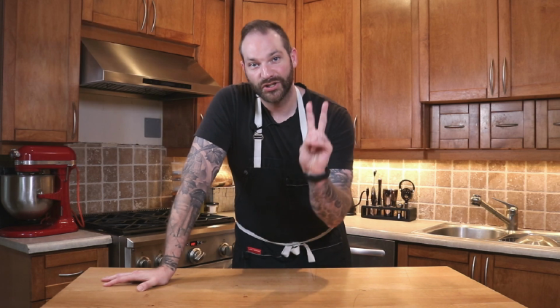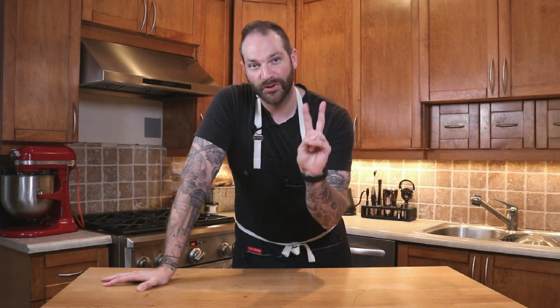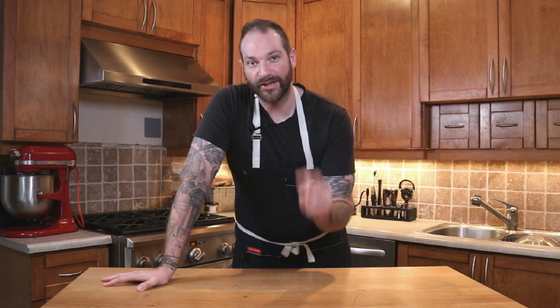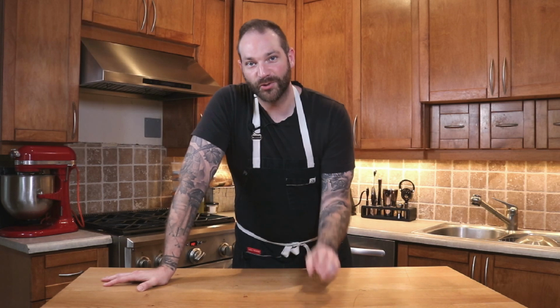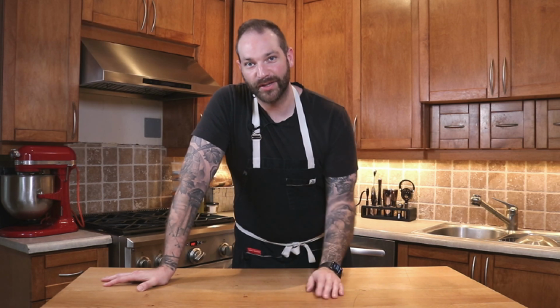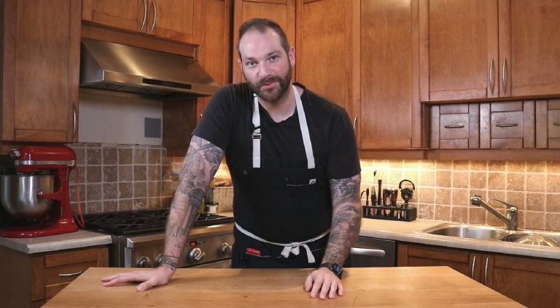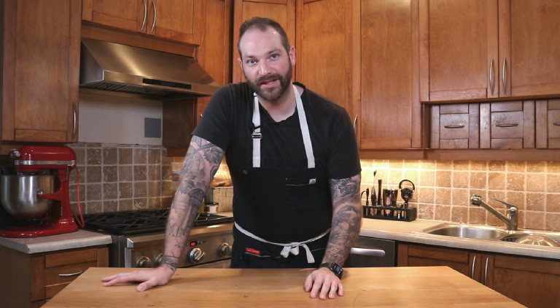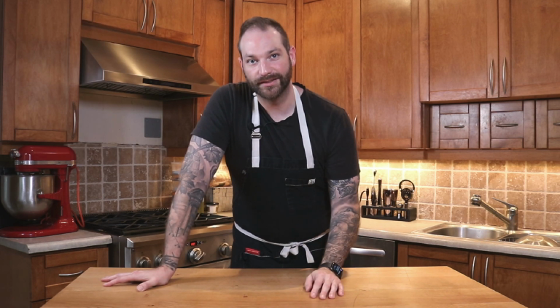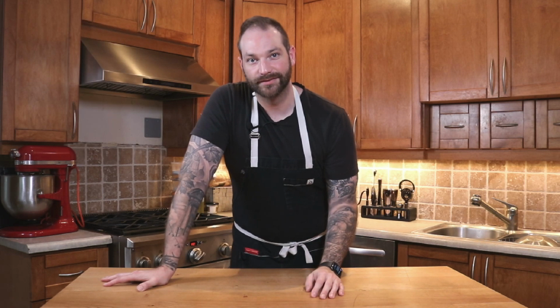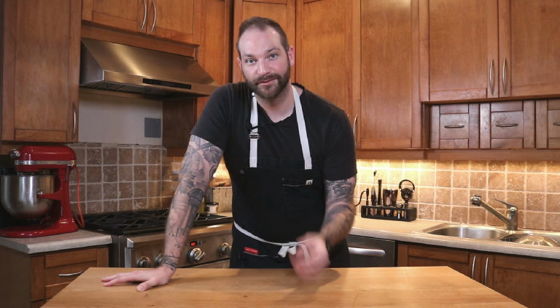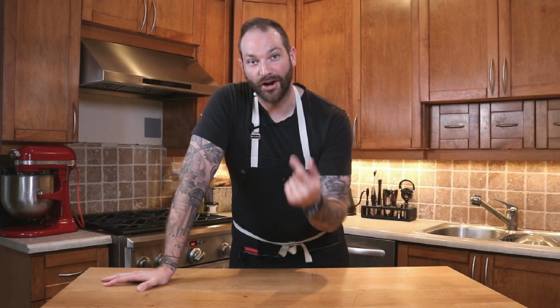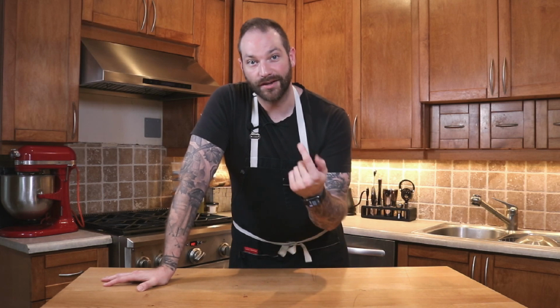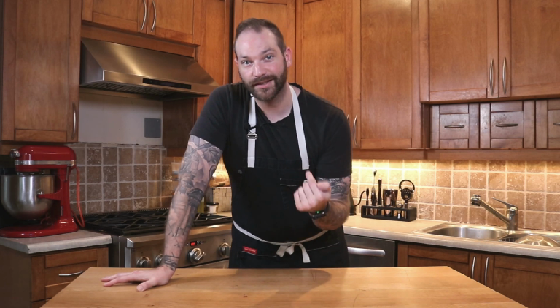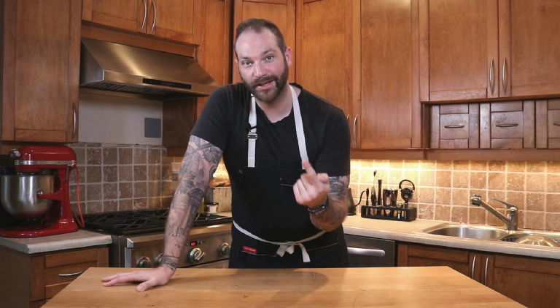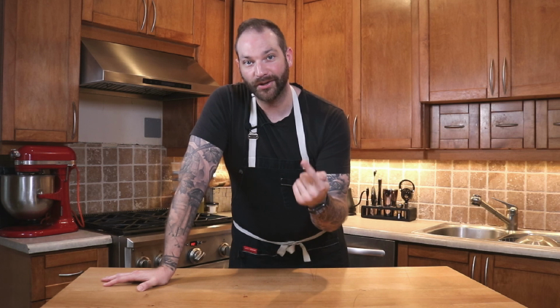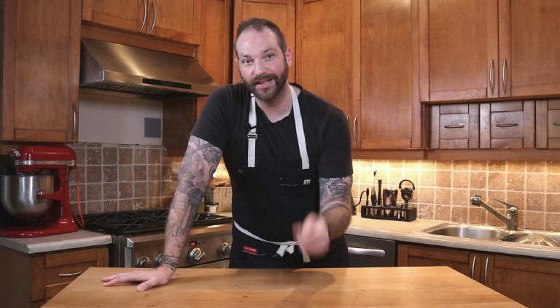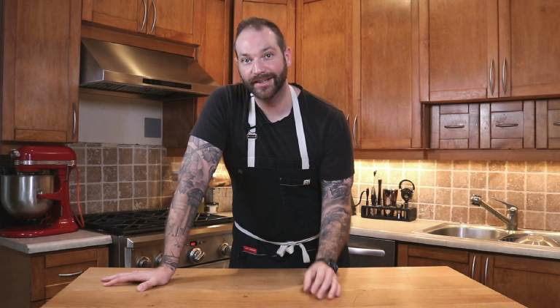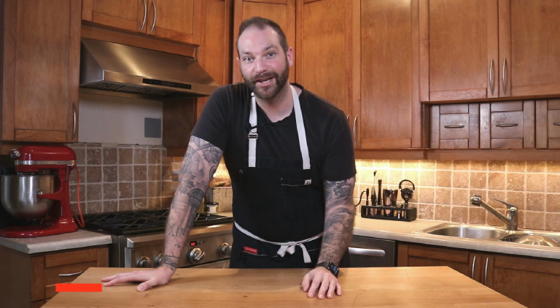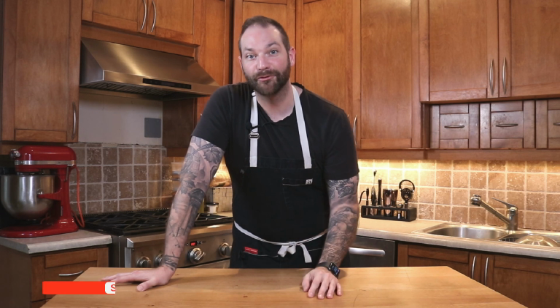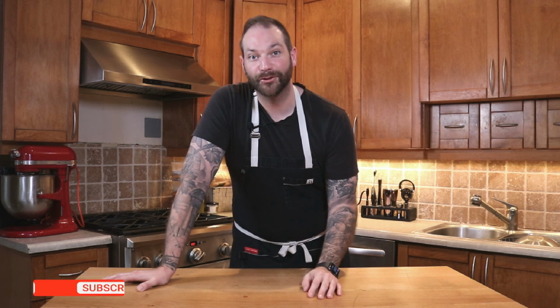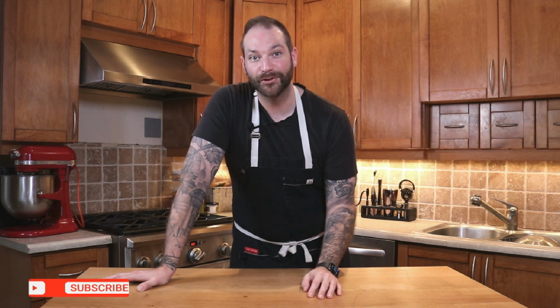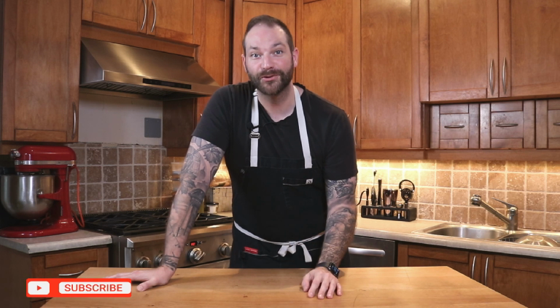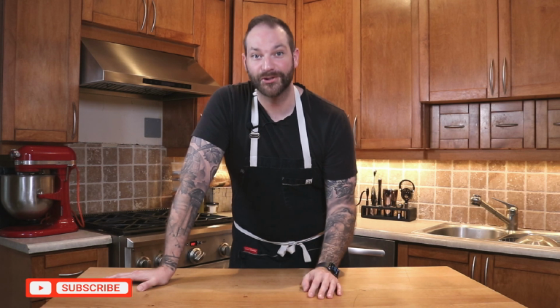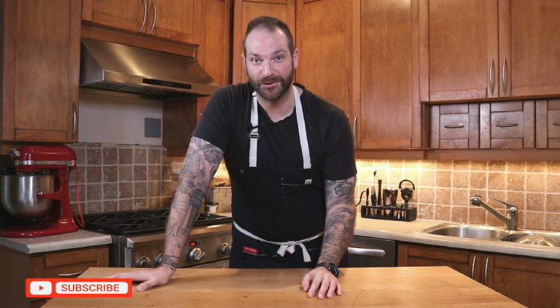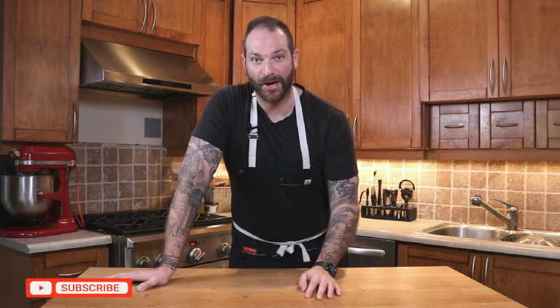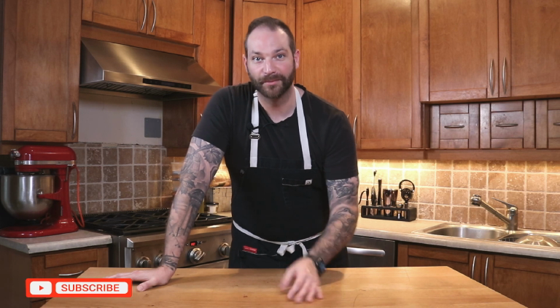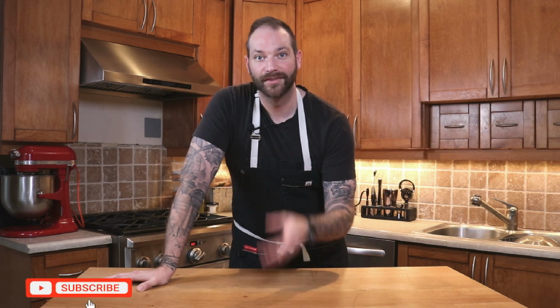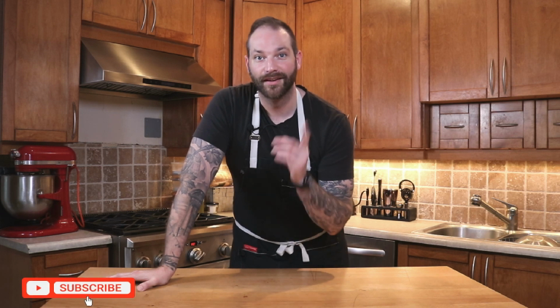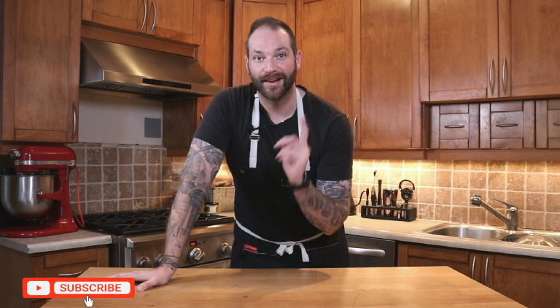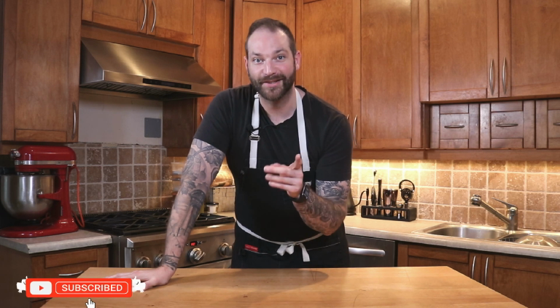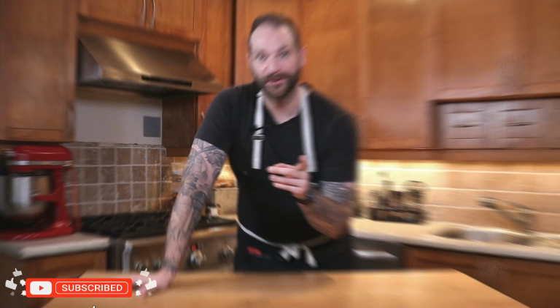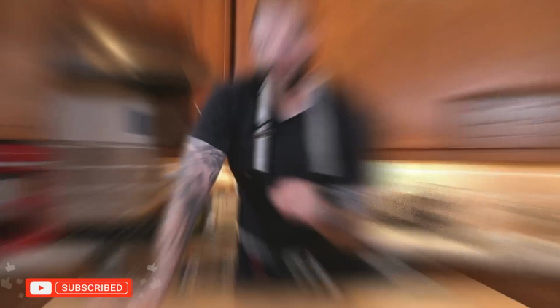Two things were meant to be done: for us to get cooking and for you to subscribe. Let's go!